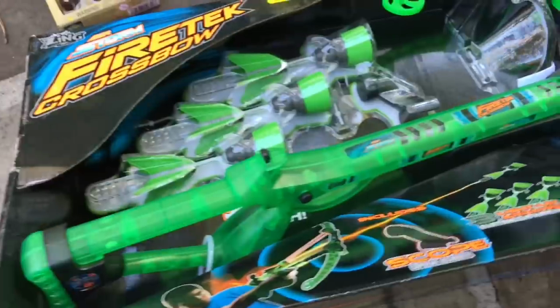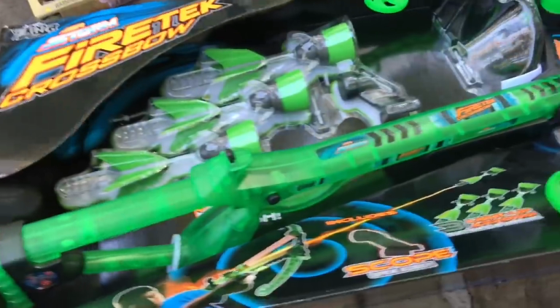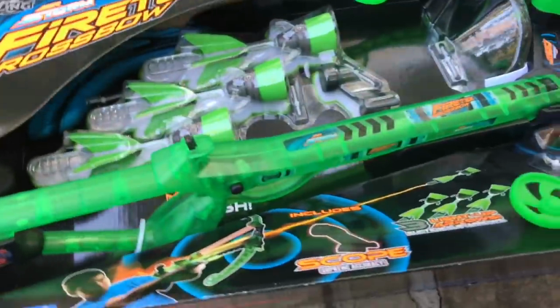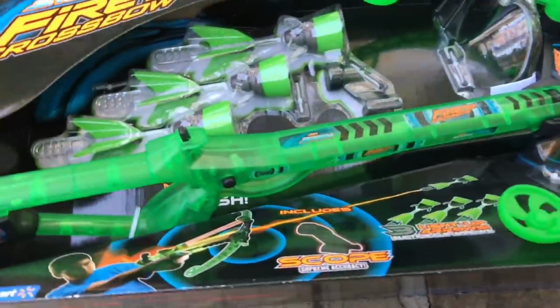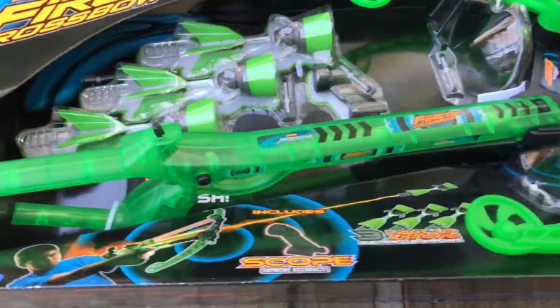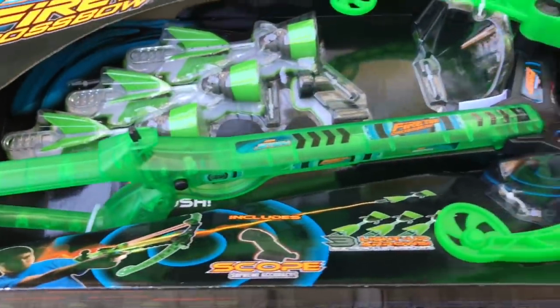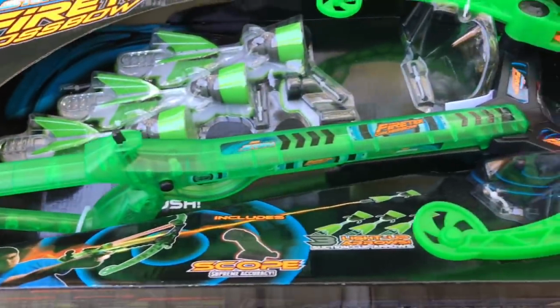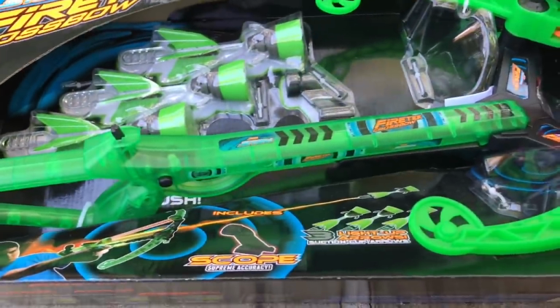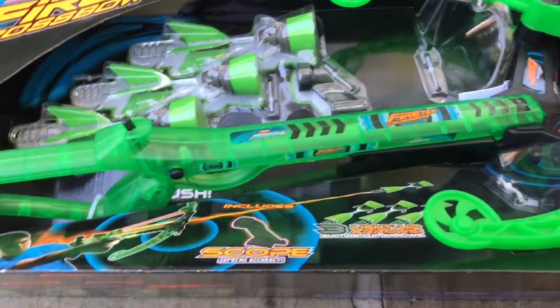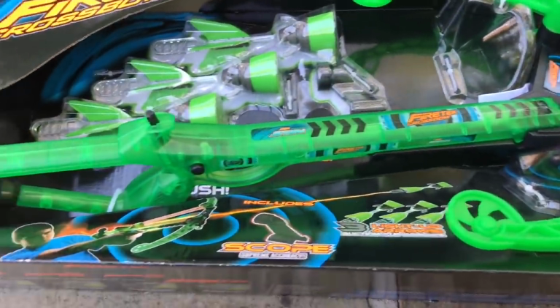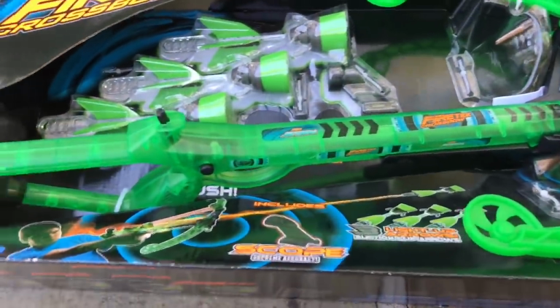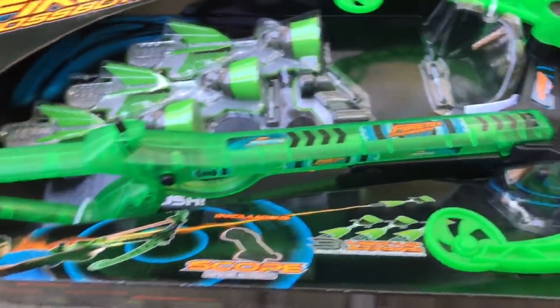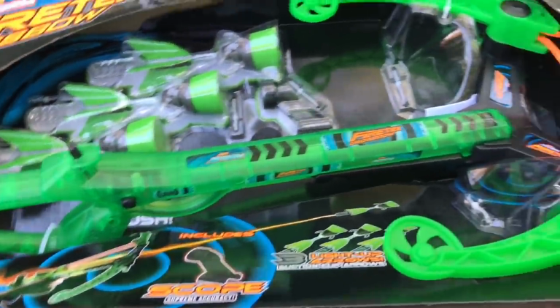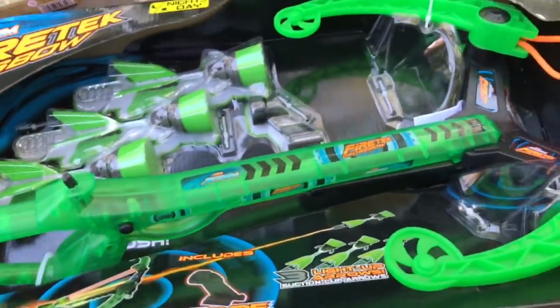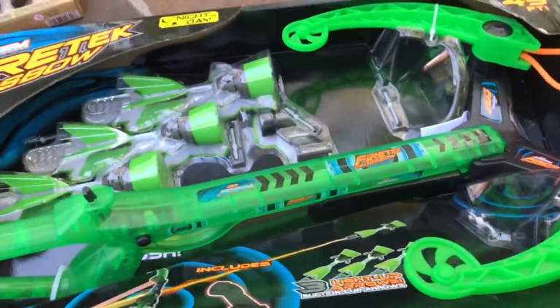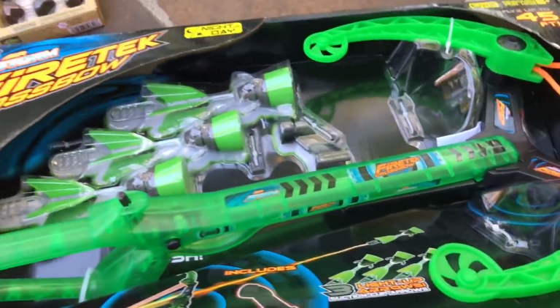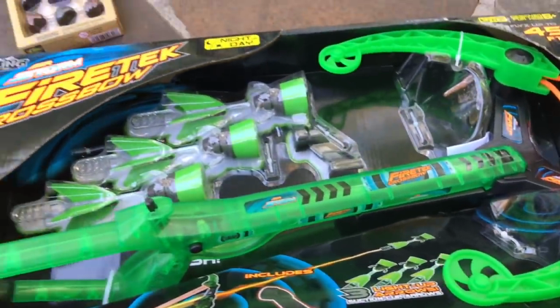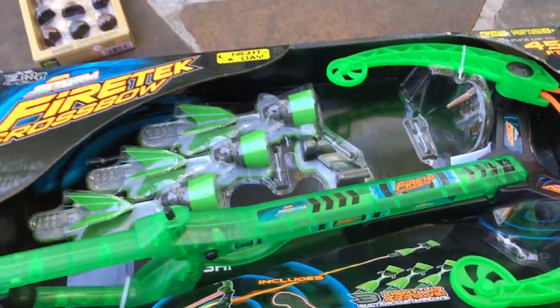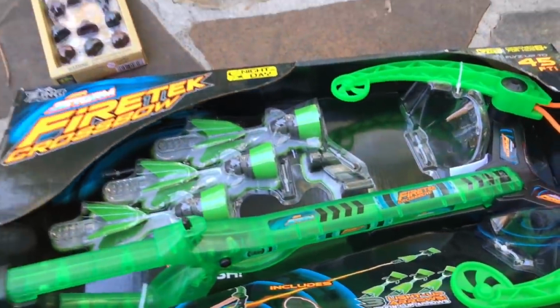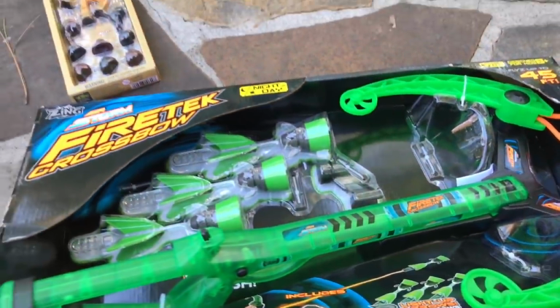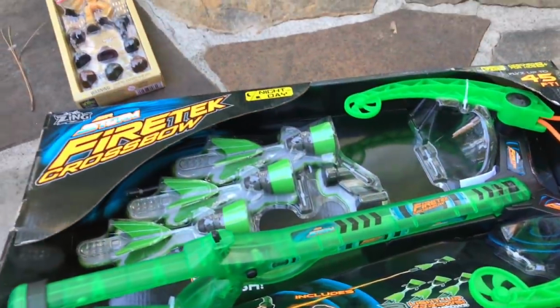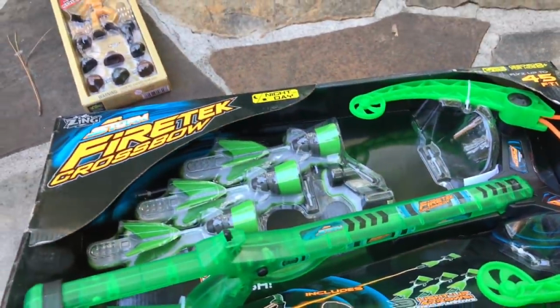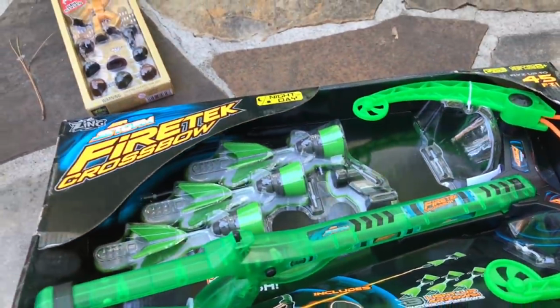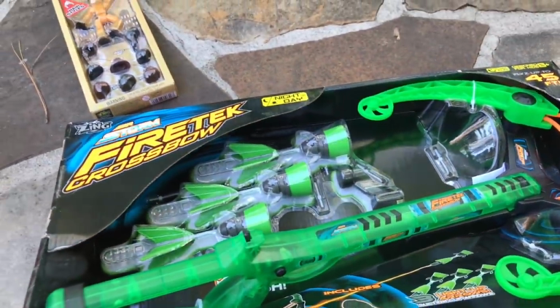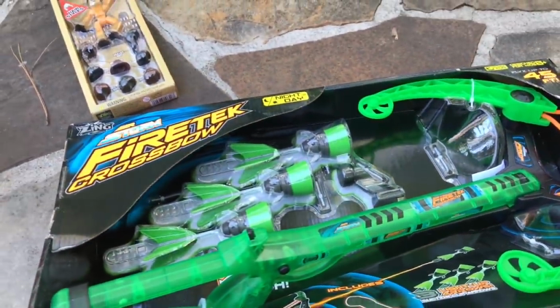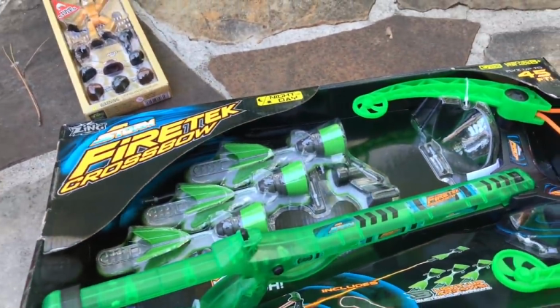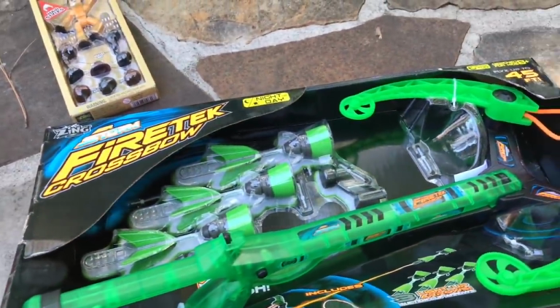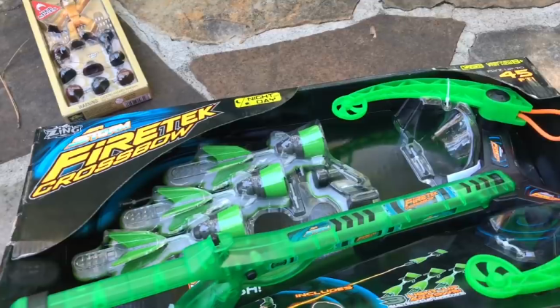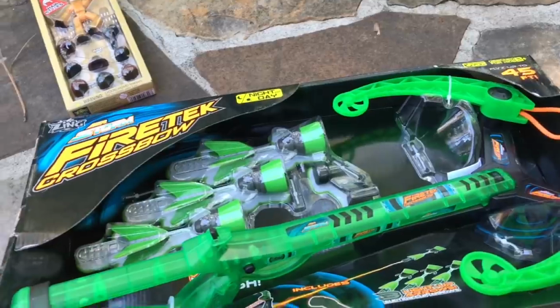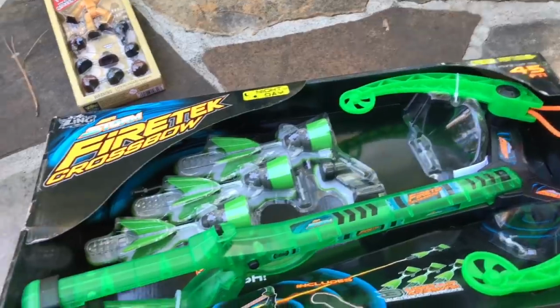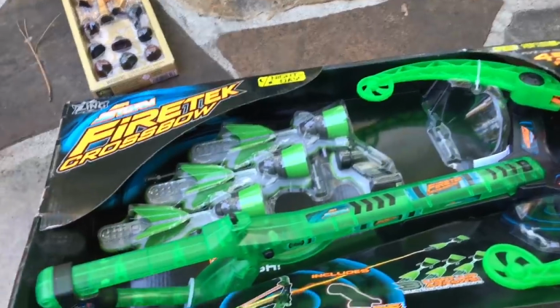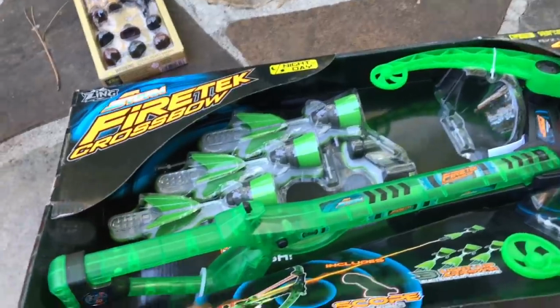This is a crossbow that lights up, and it's got three light-up suction cup darts.